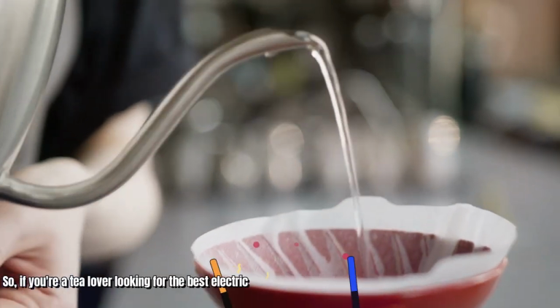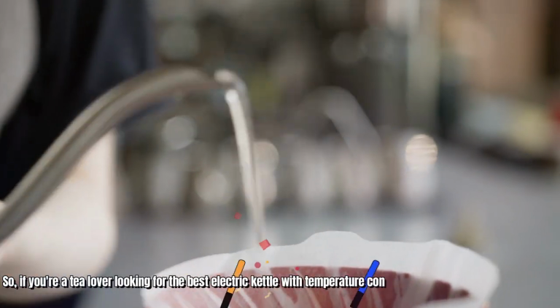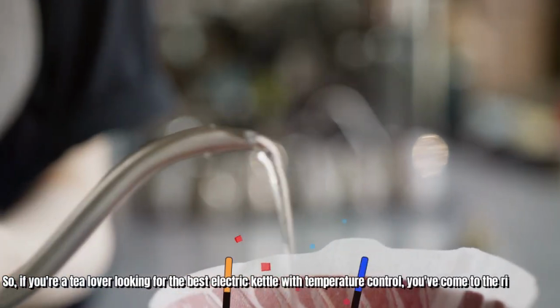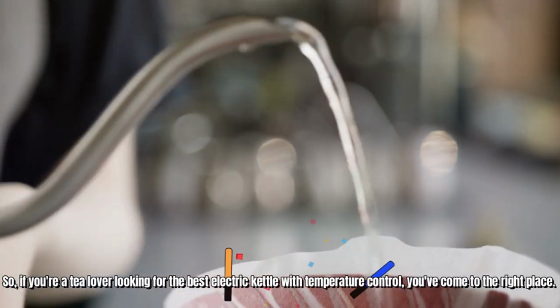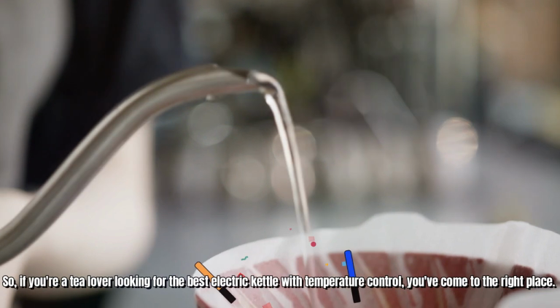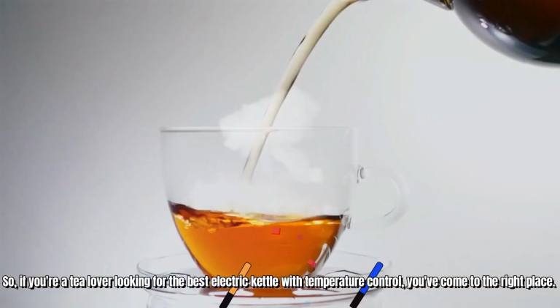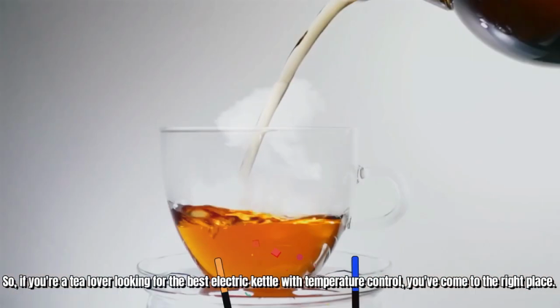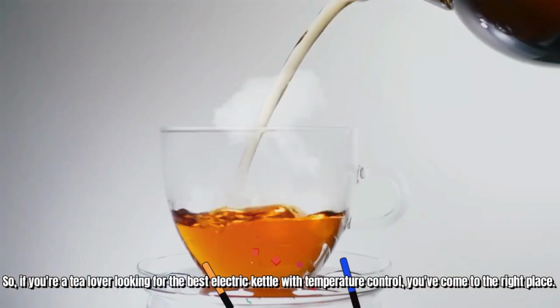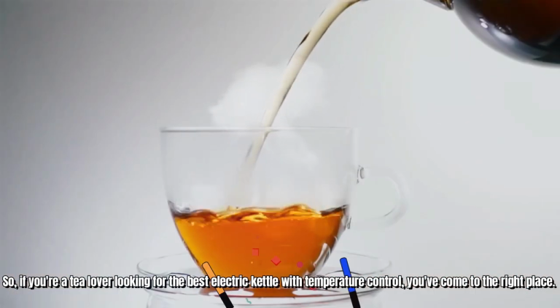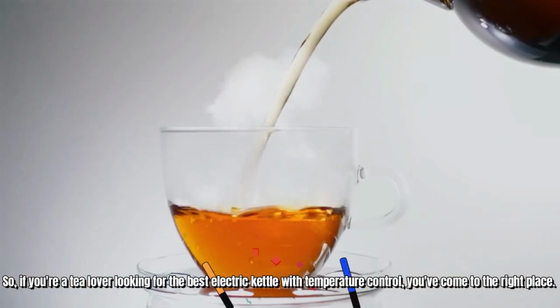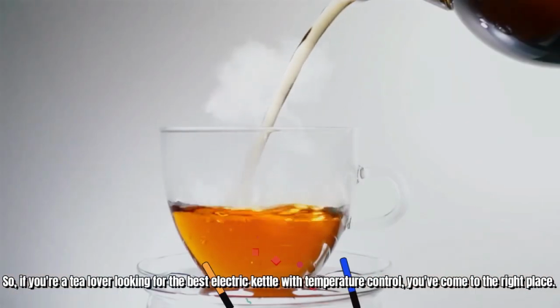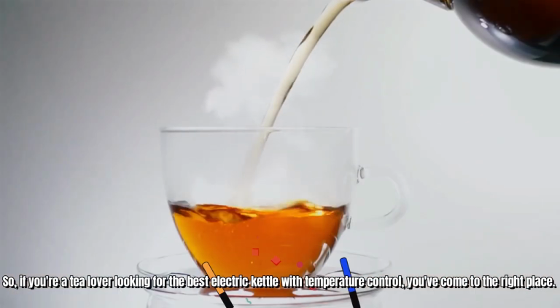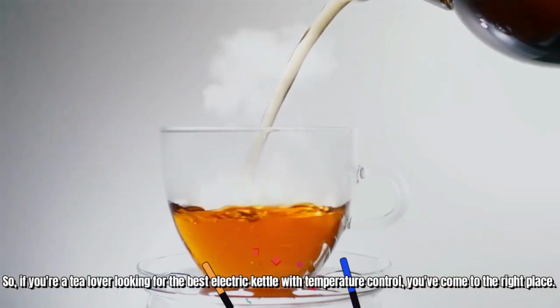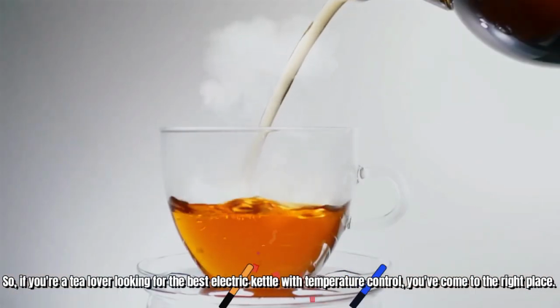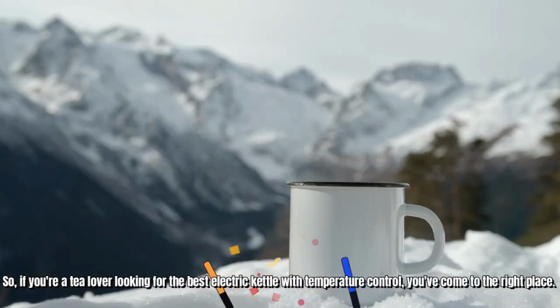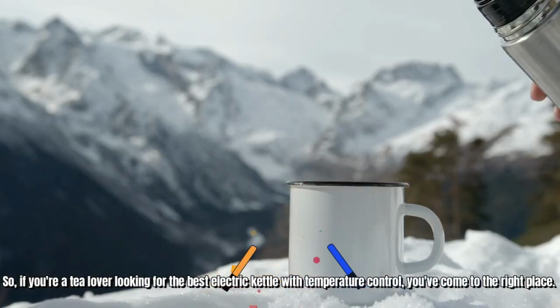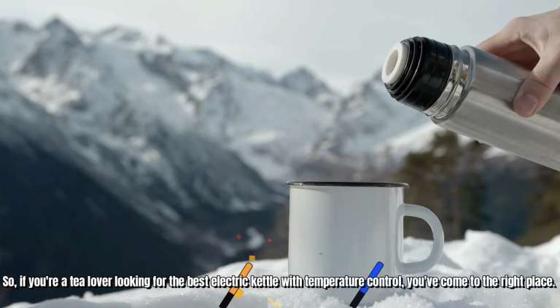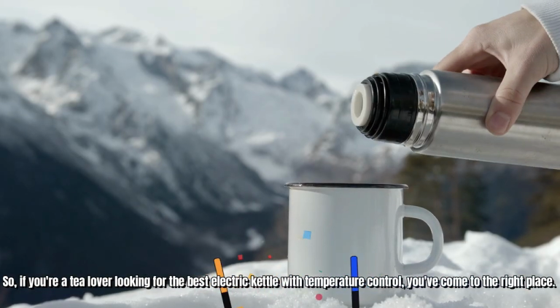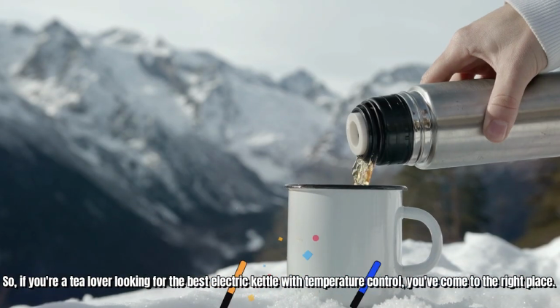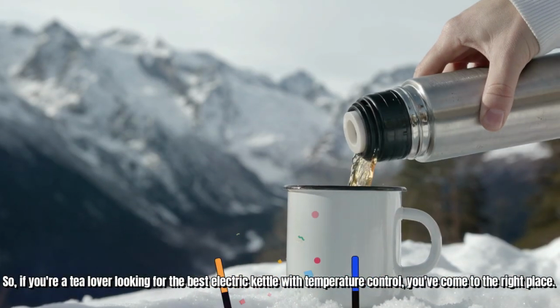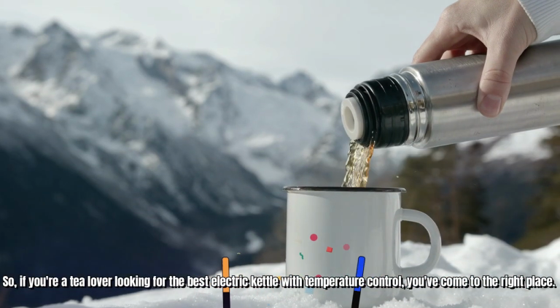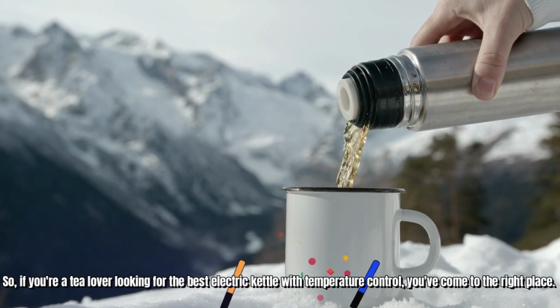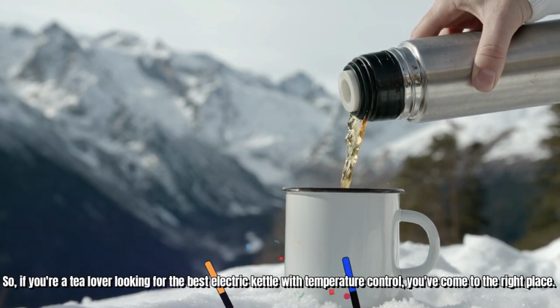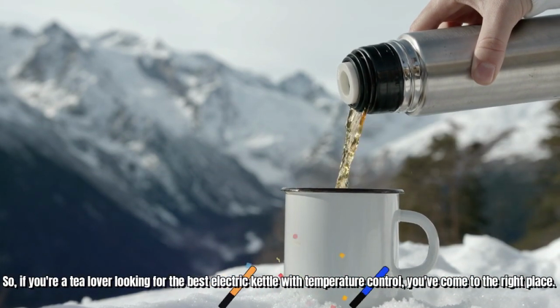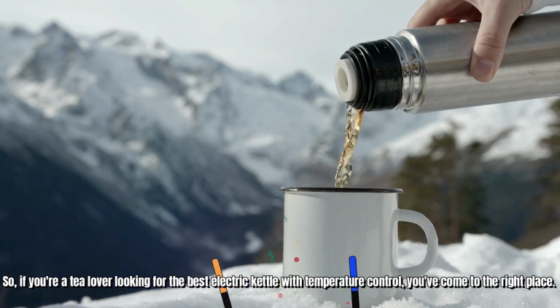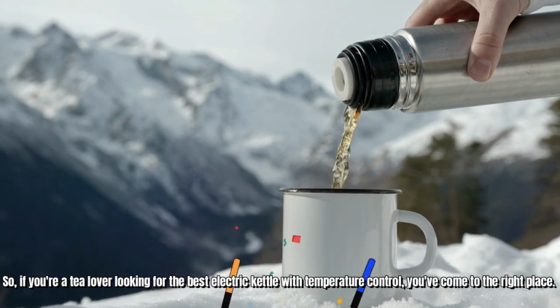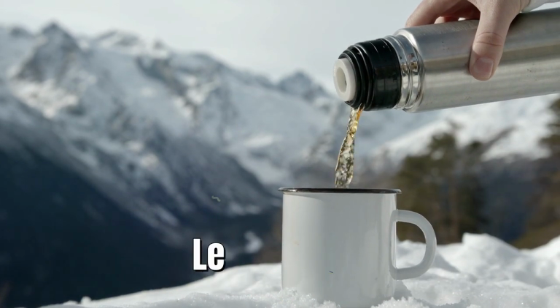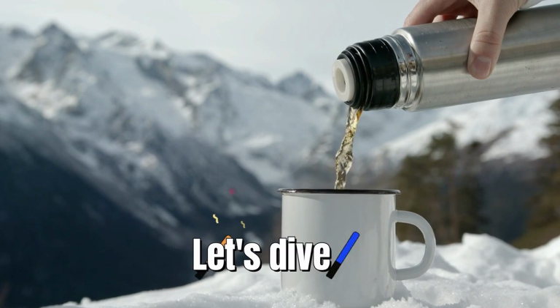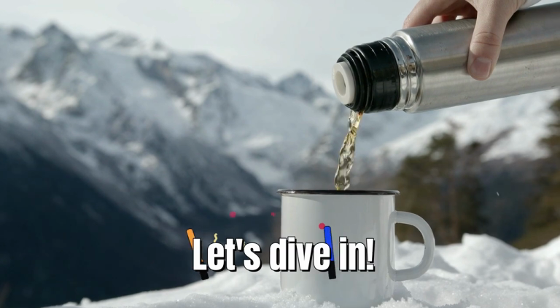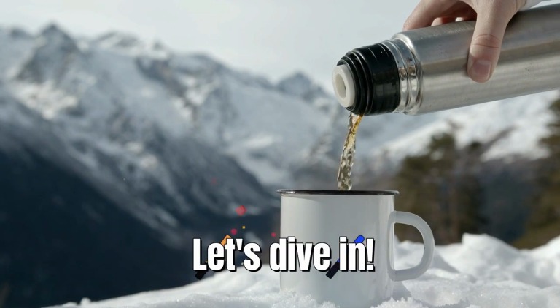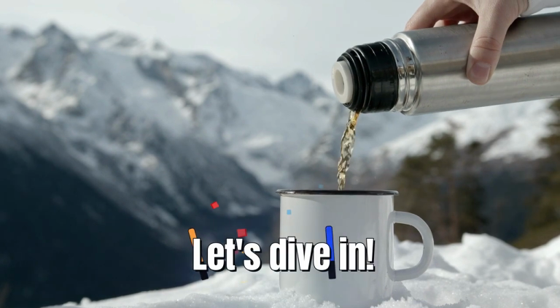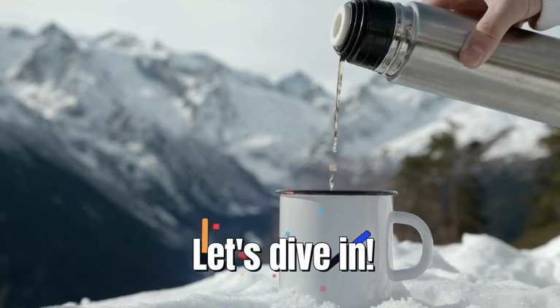So, if you're a tea lover looking for the best electric kettle with temperature control, you've come to the right place. Let's dive in!